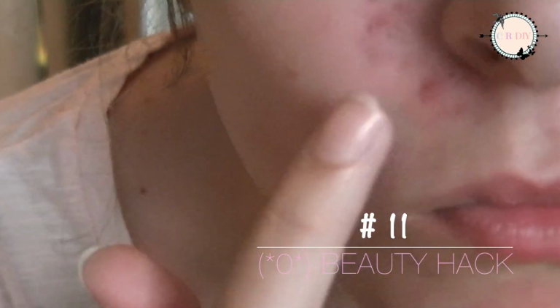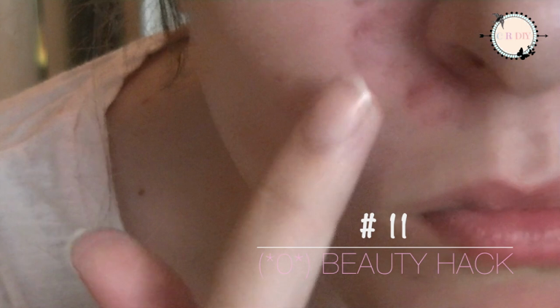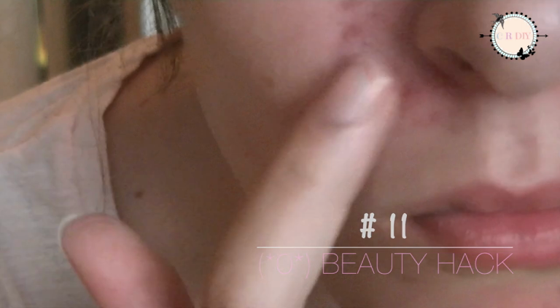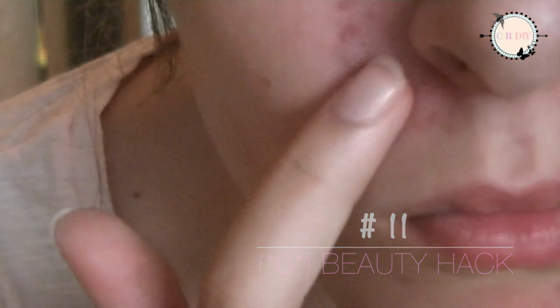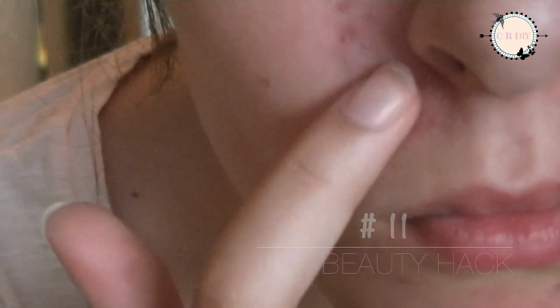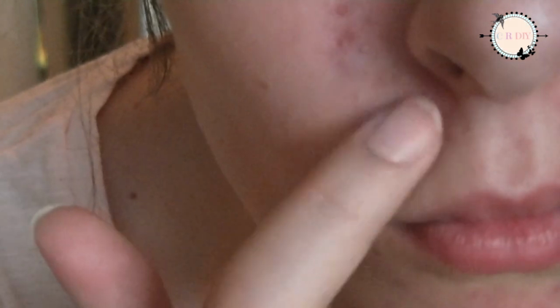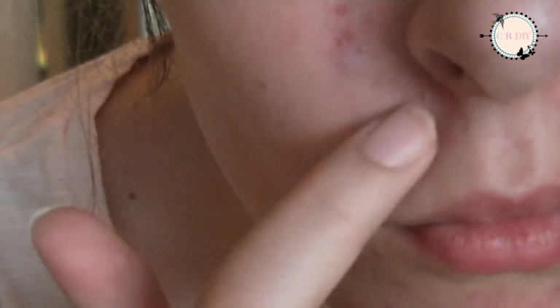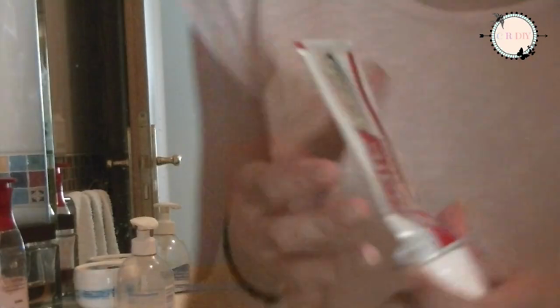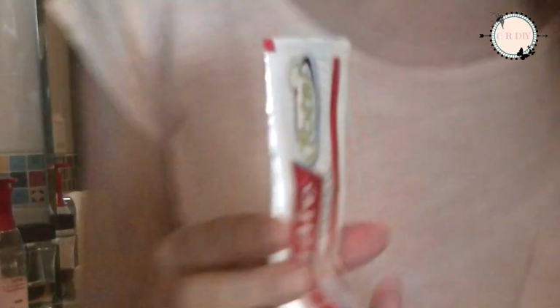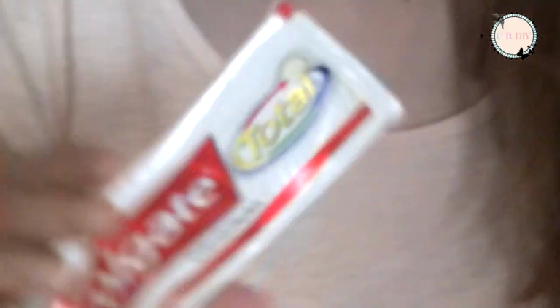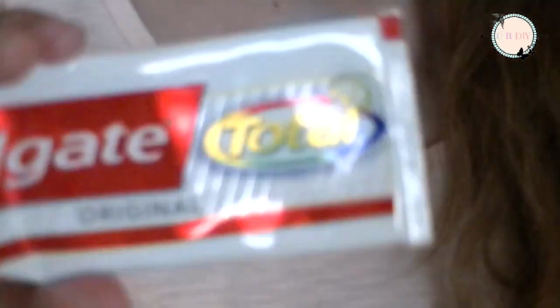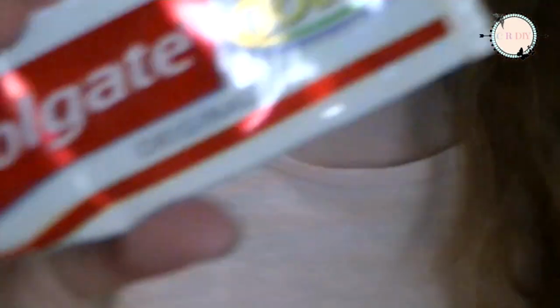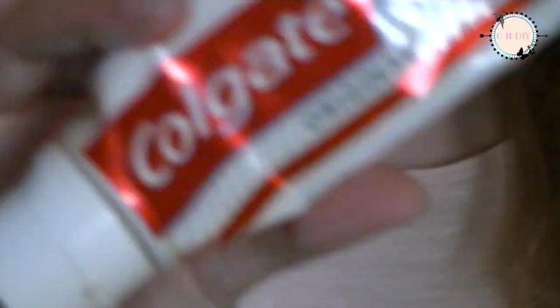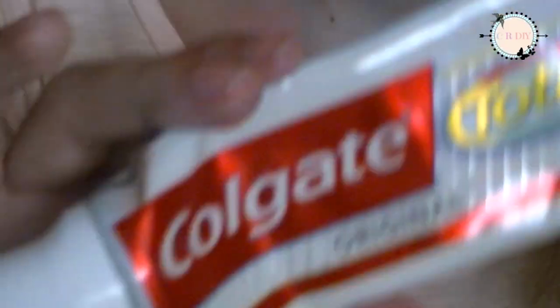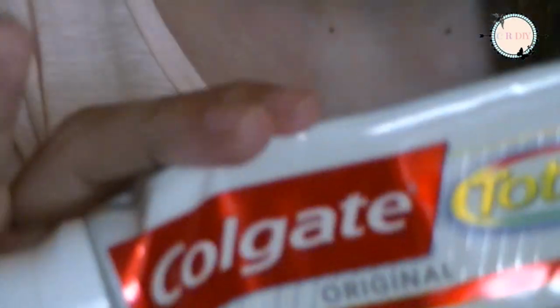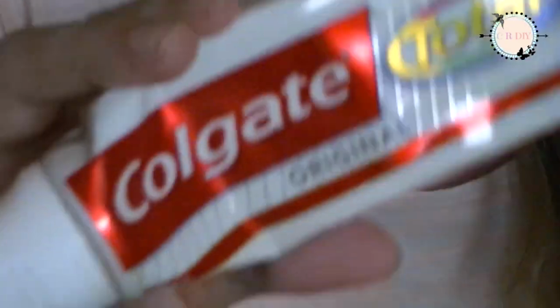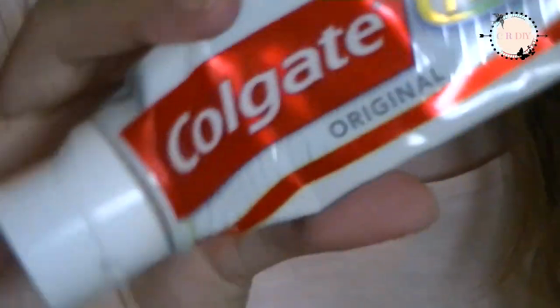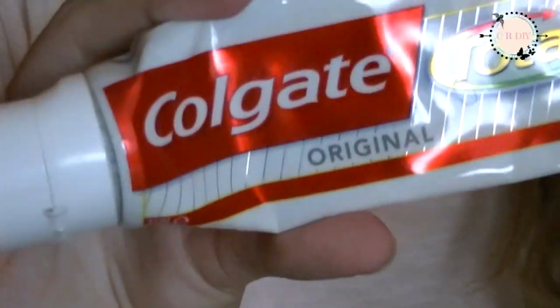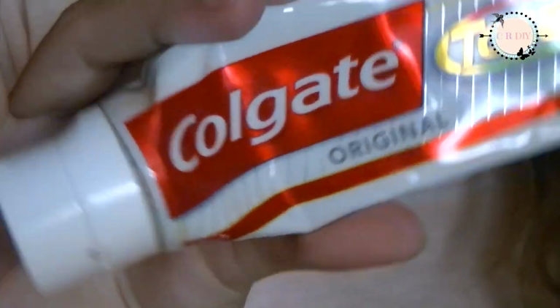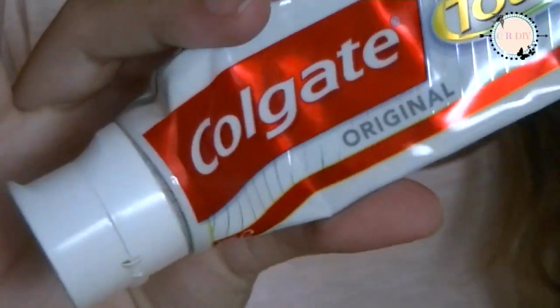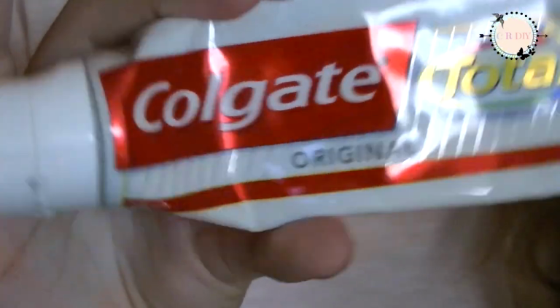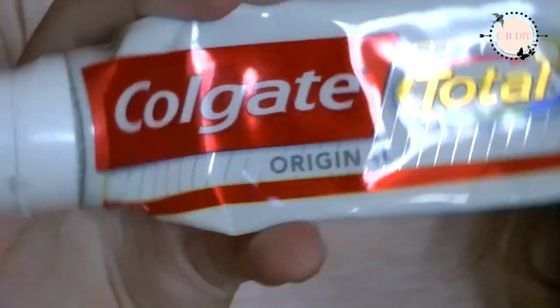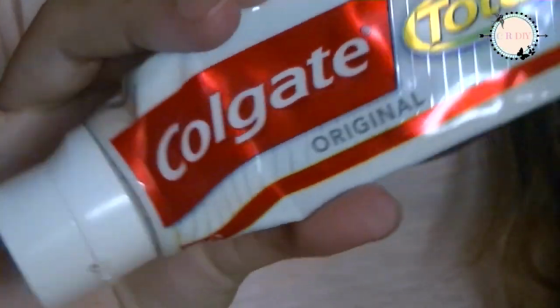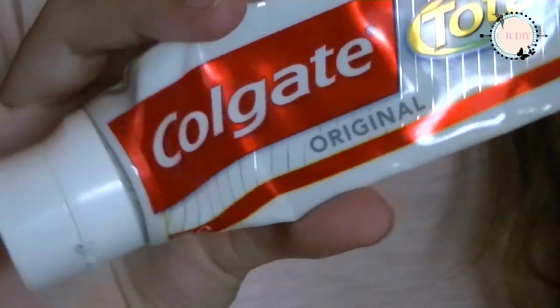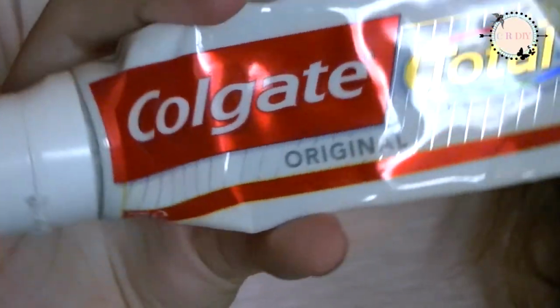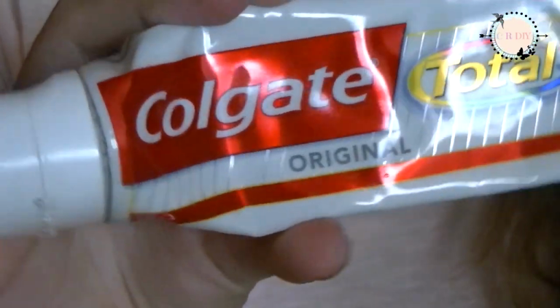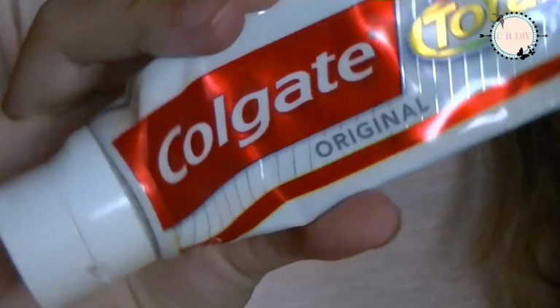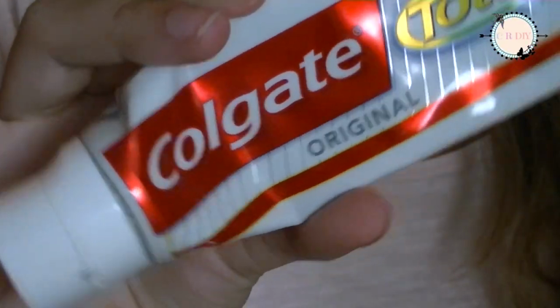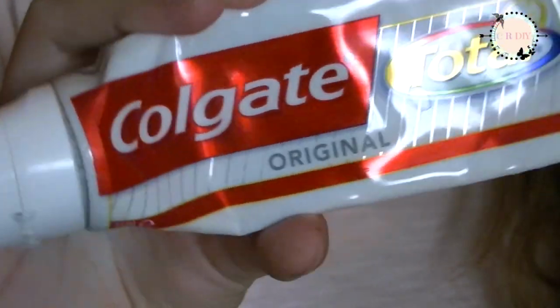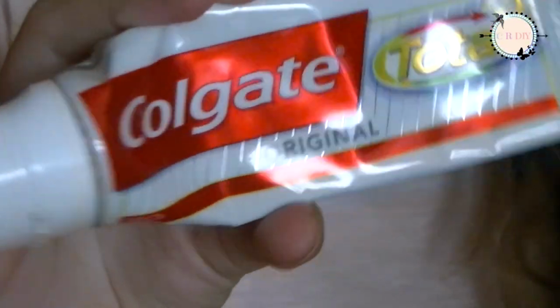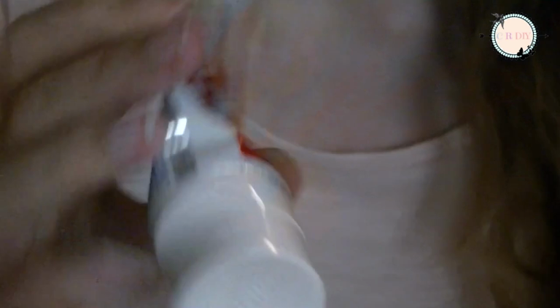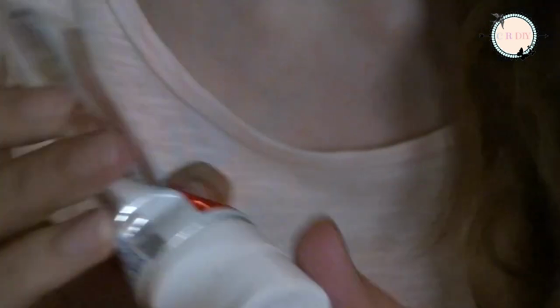To make pimples heal faster, take some Colgate toothpaste and apply it on them.